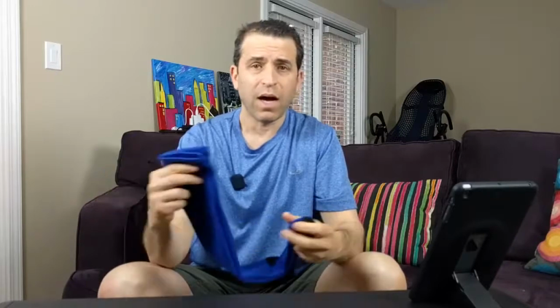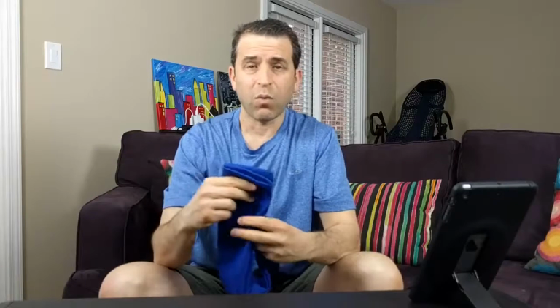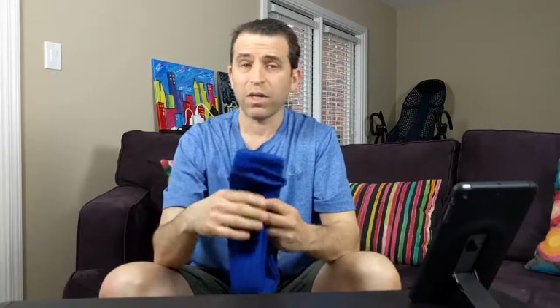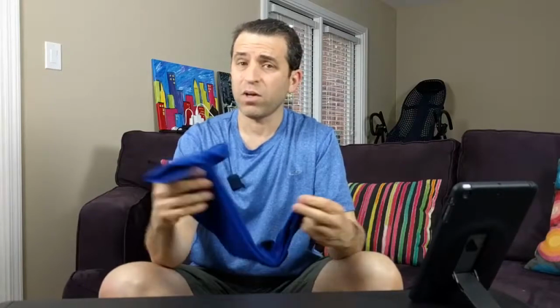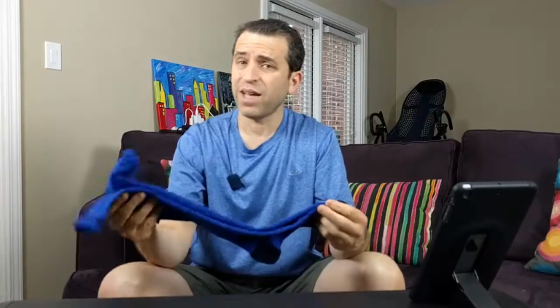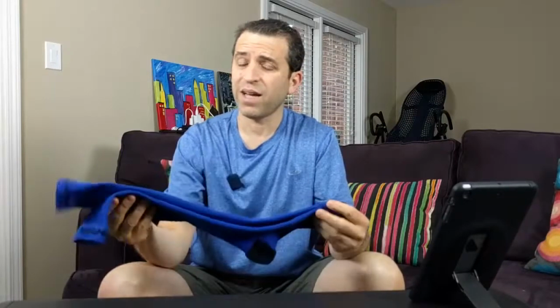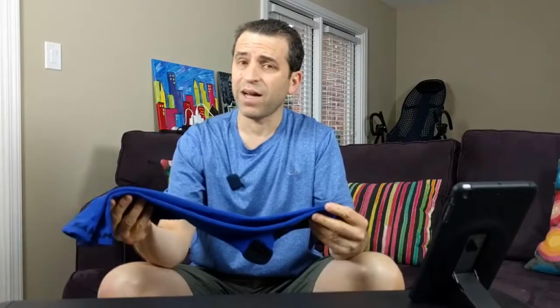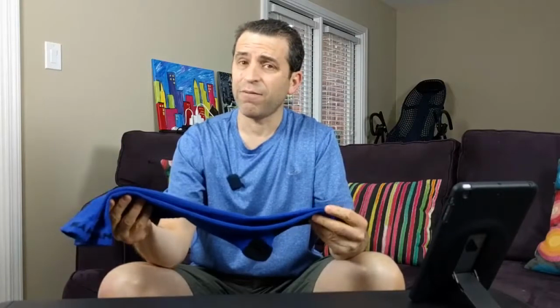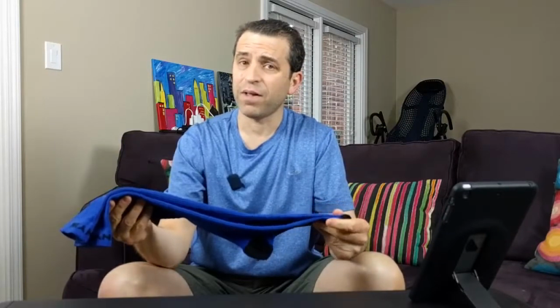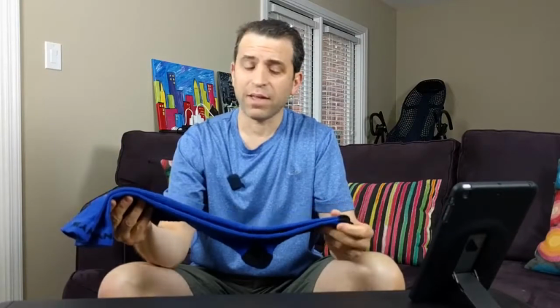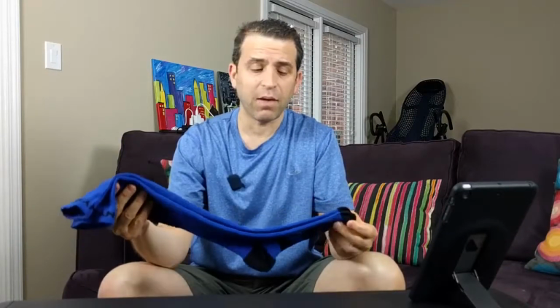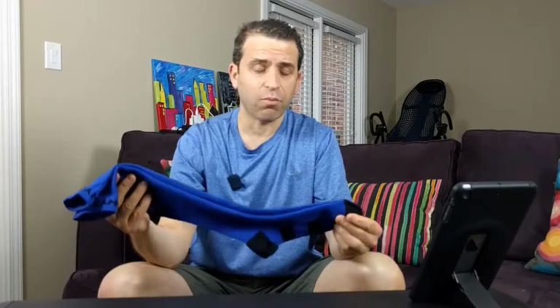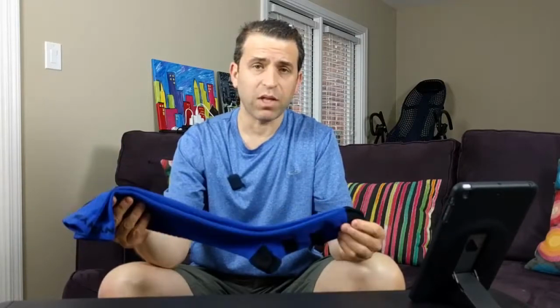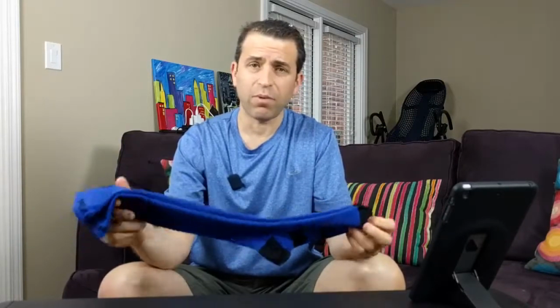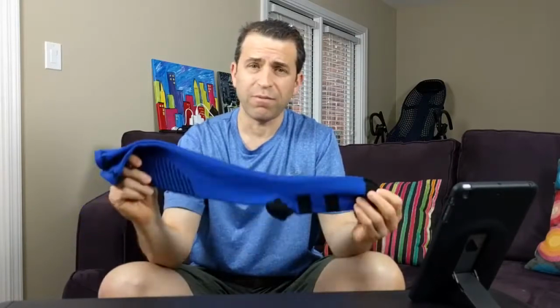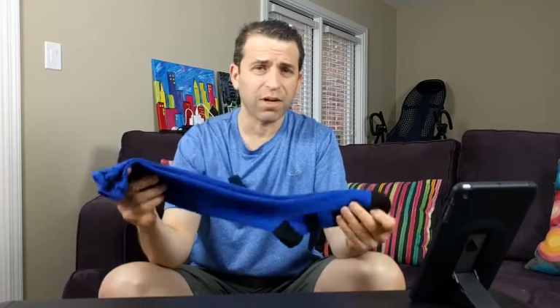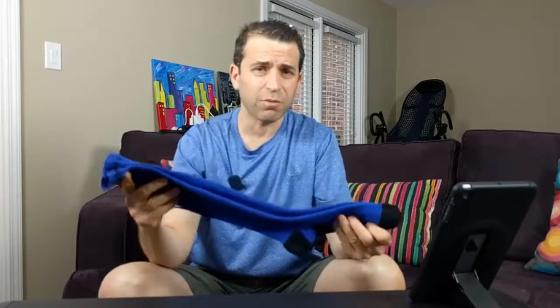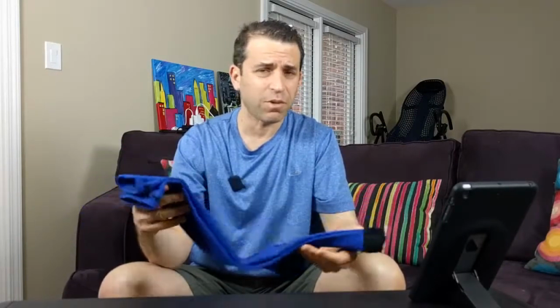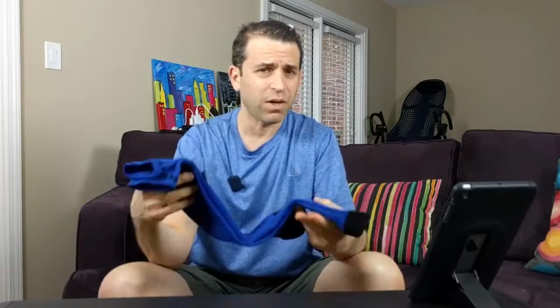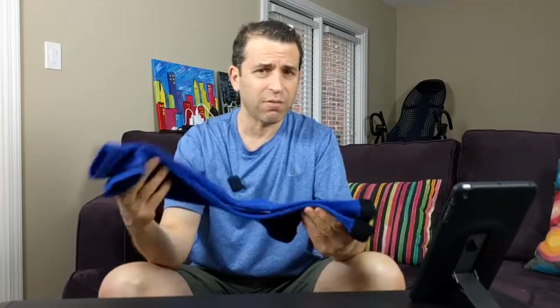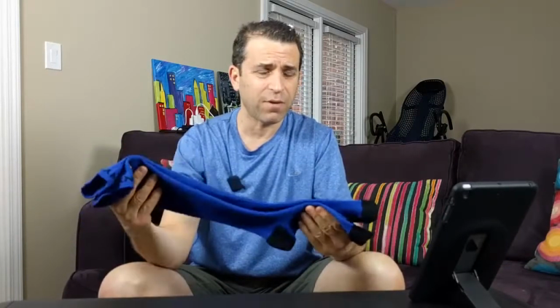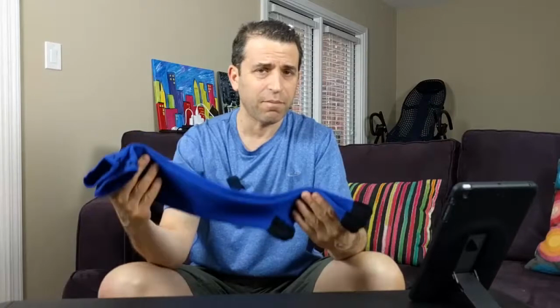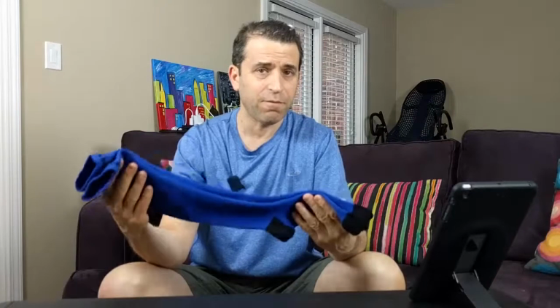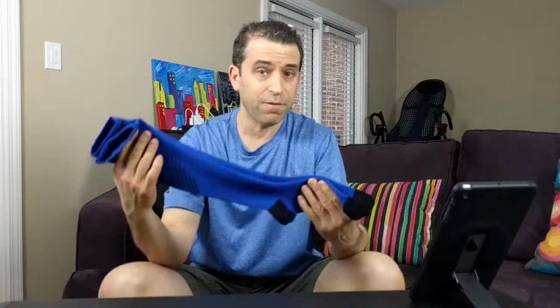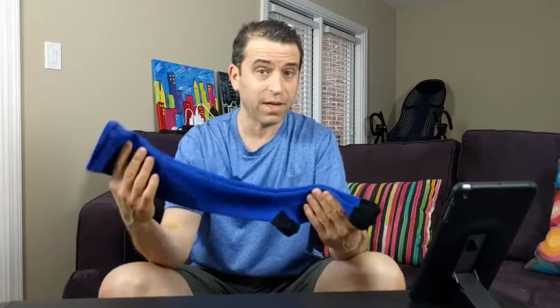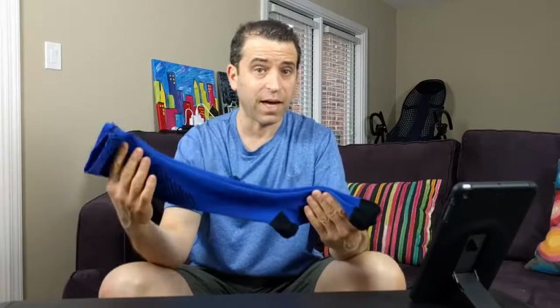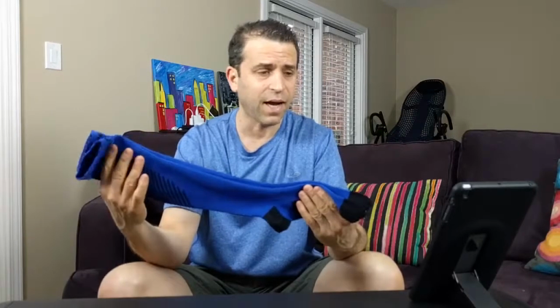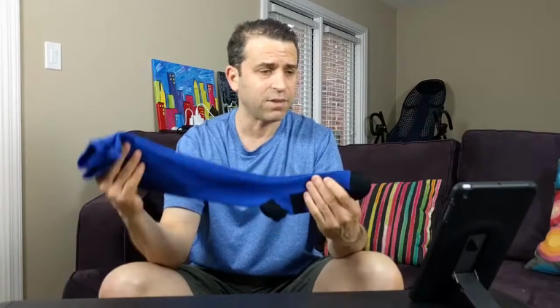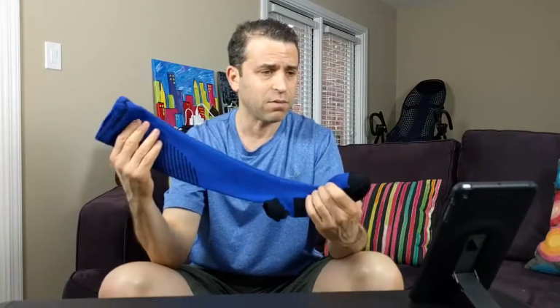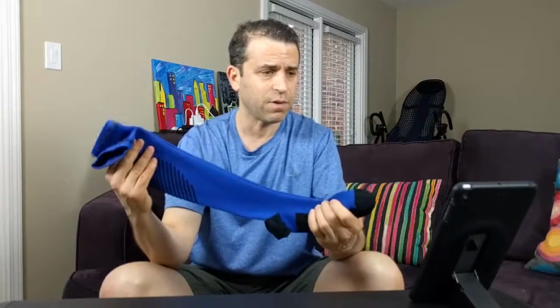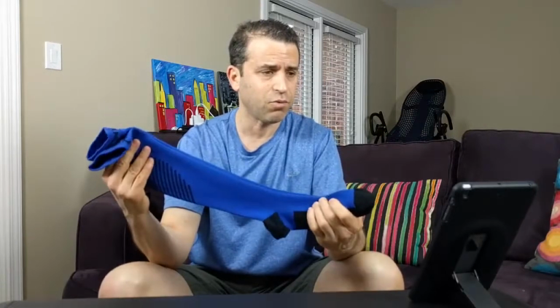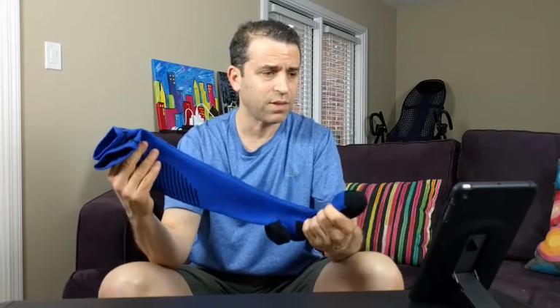Wearing them all day, I felt like they were breathable and very comfortable to wear. I never felt like my feet got hot, so very impressed.